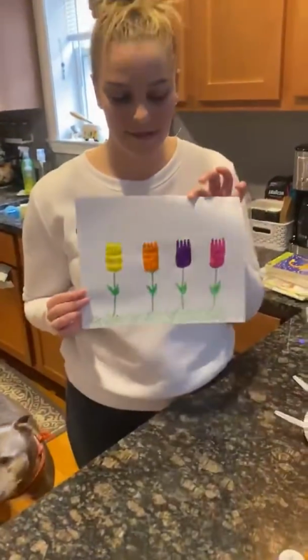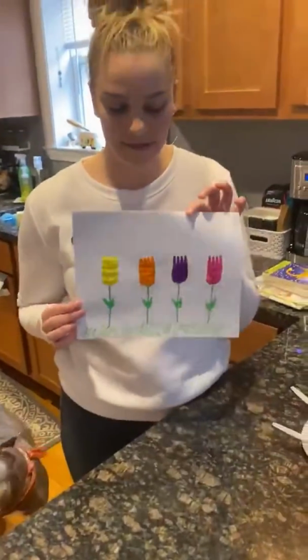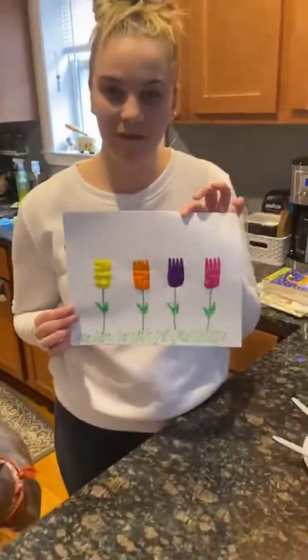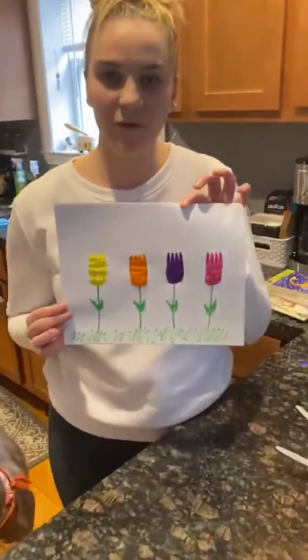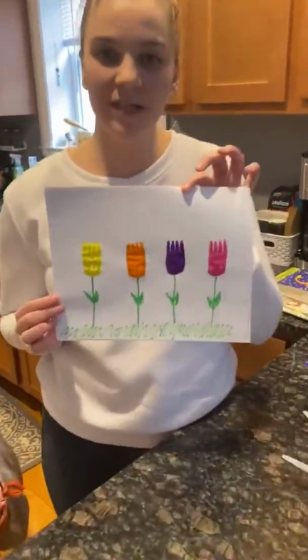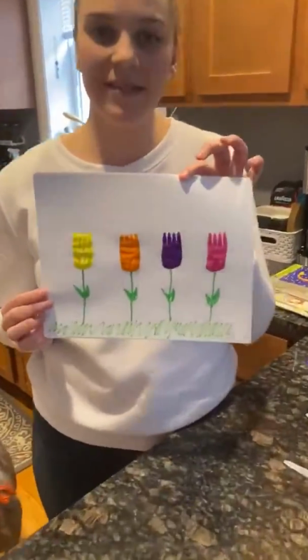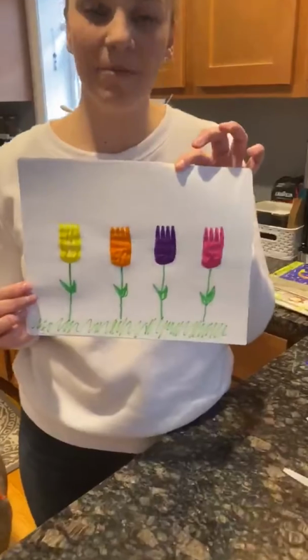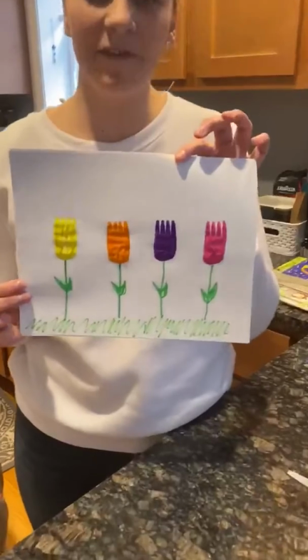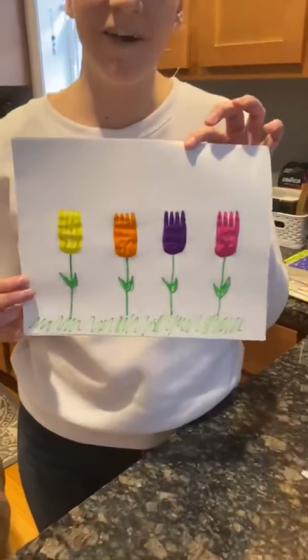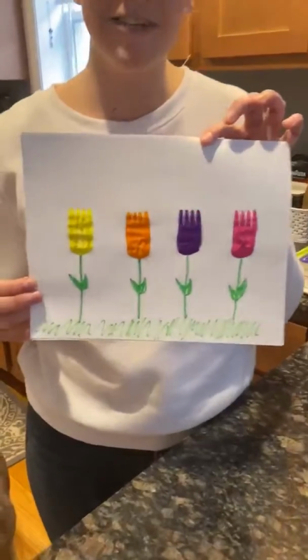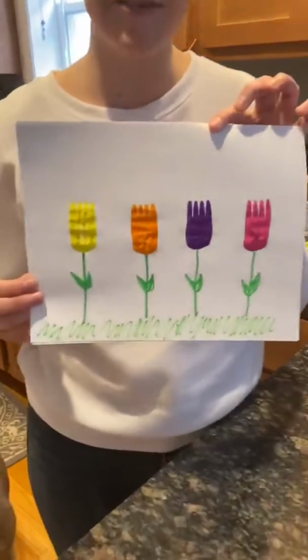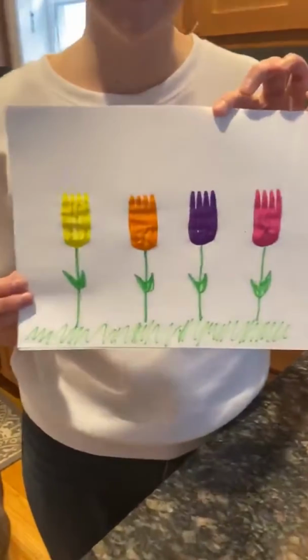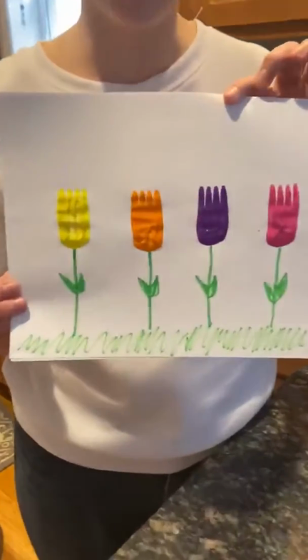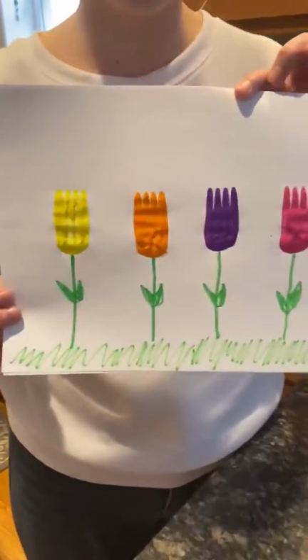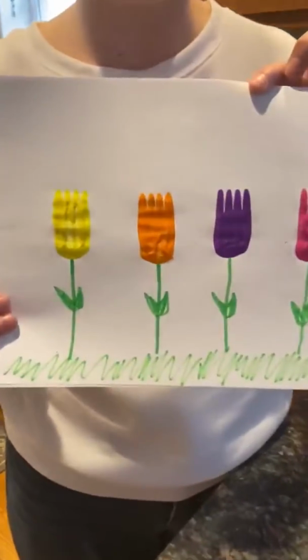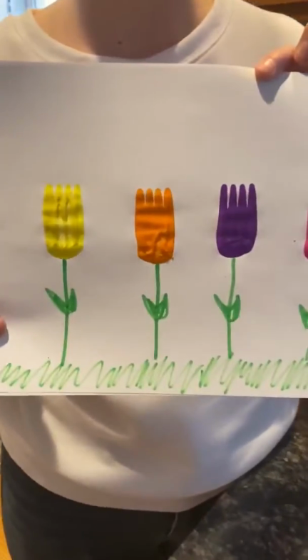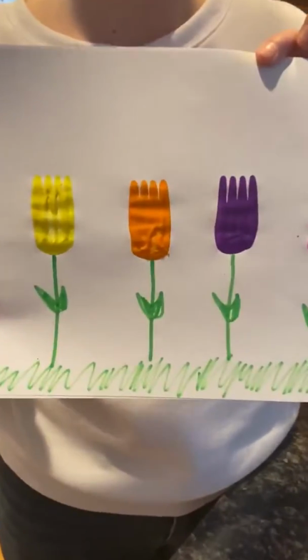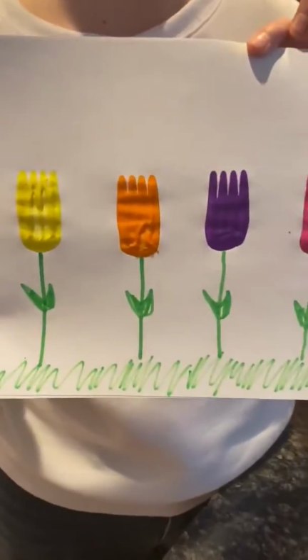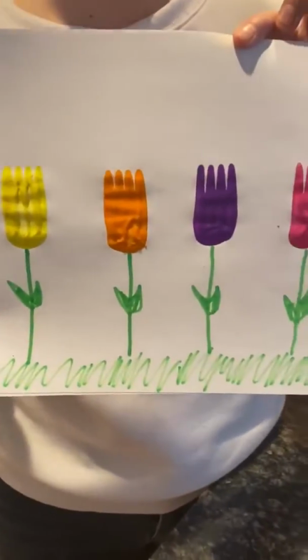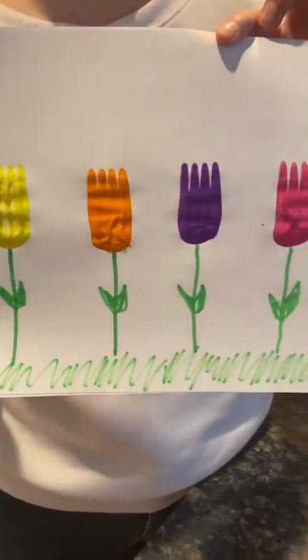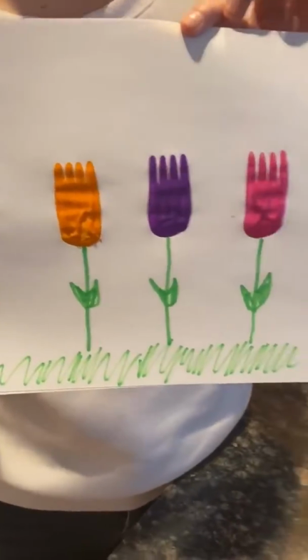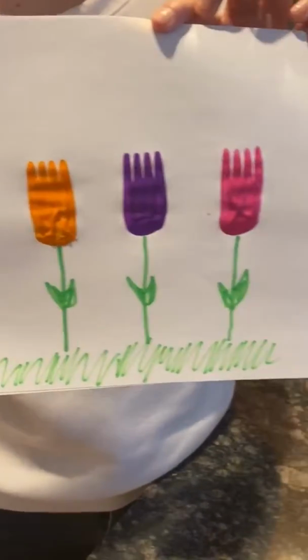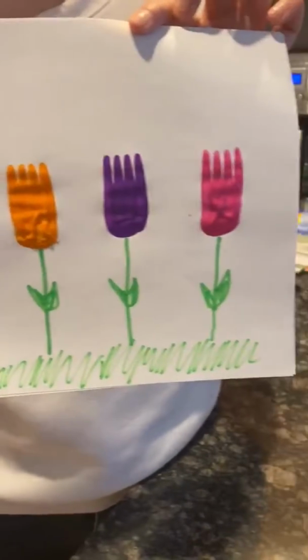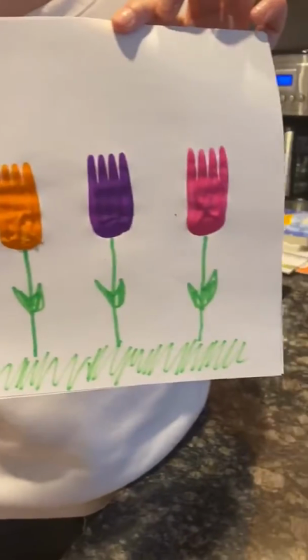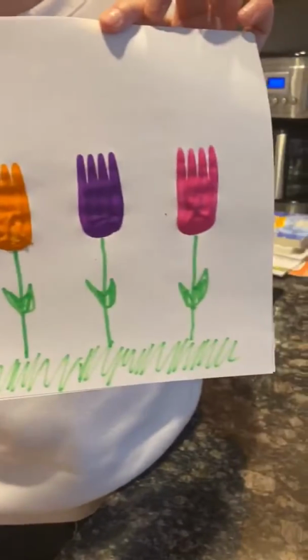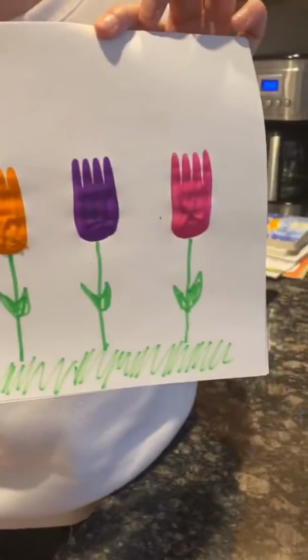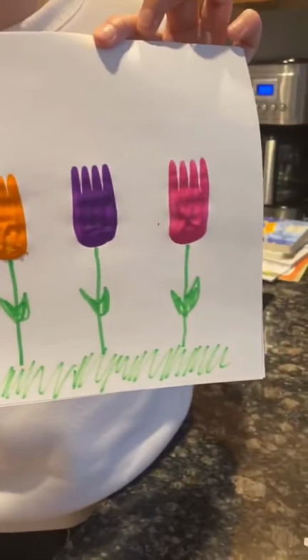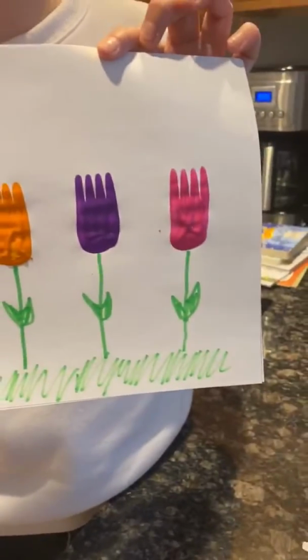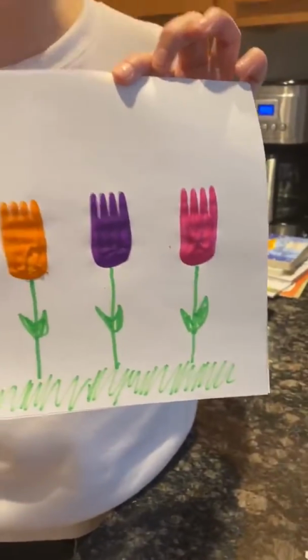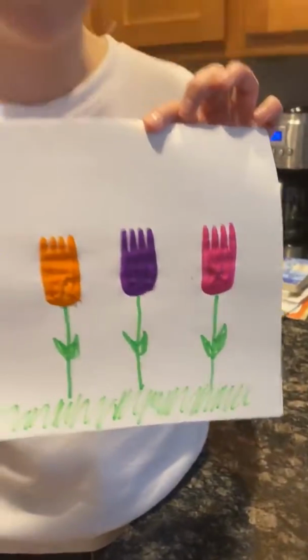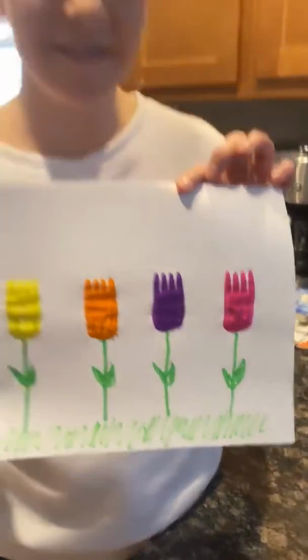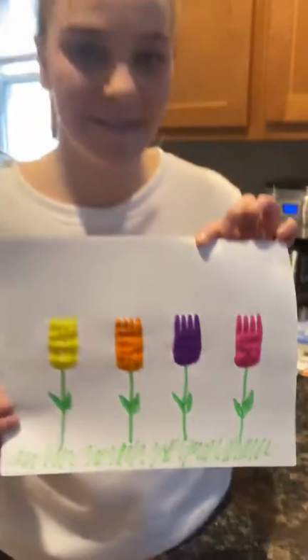Everyone needs happy flowers right now. Happy spring friends! BIG FRAN next week!